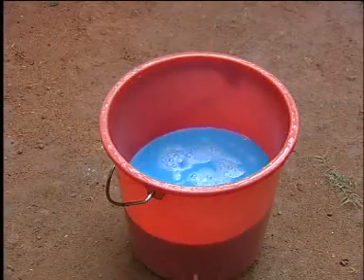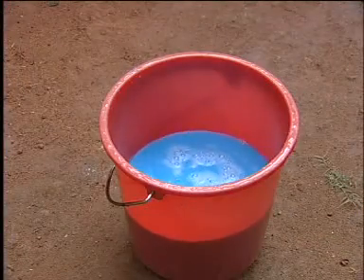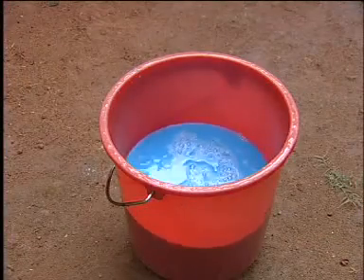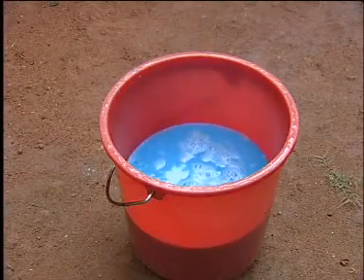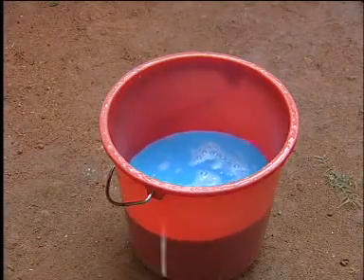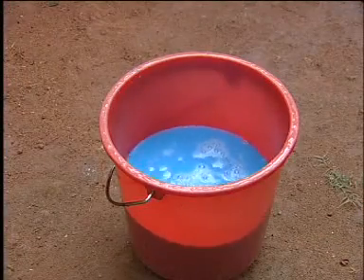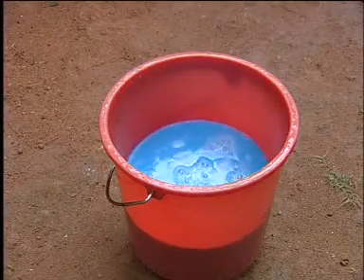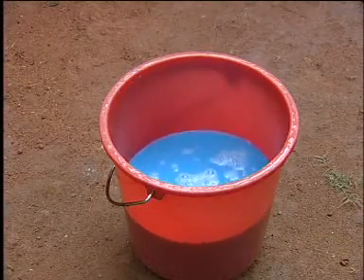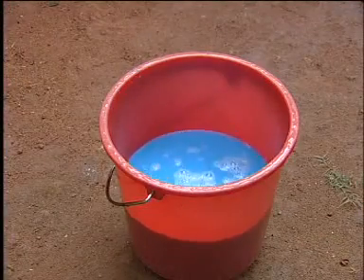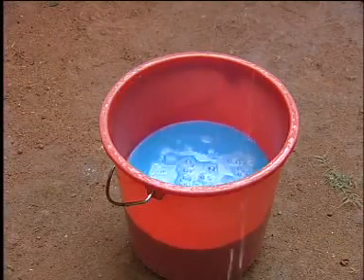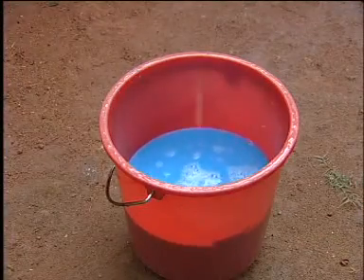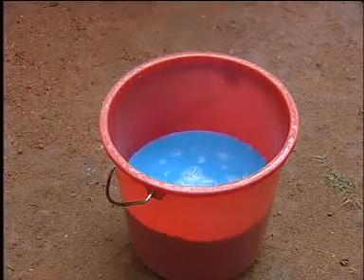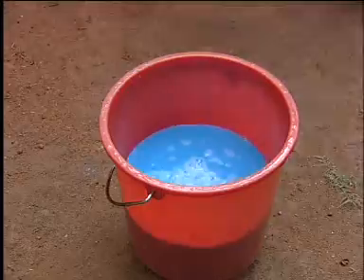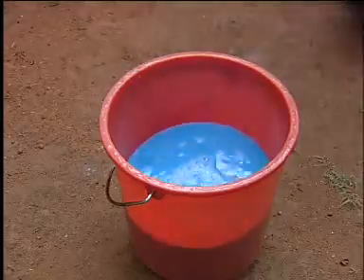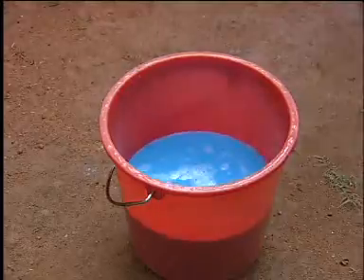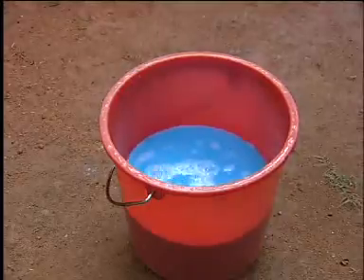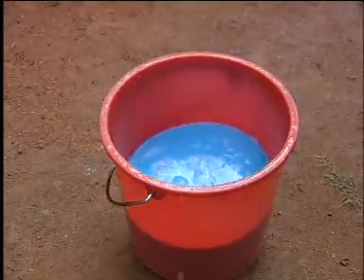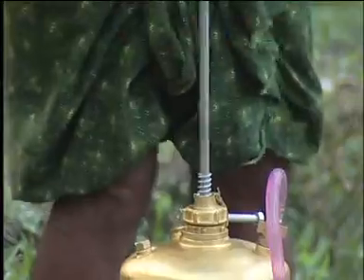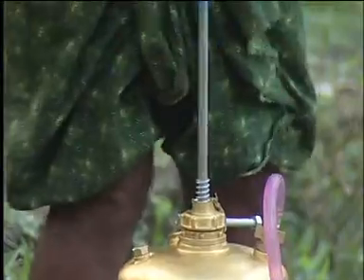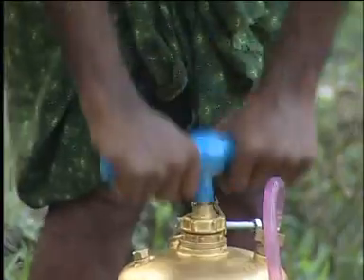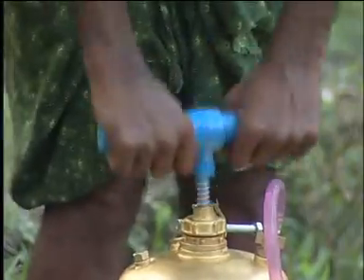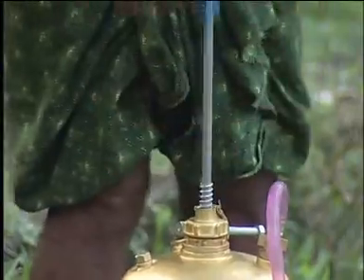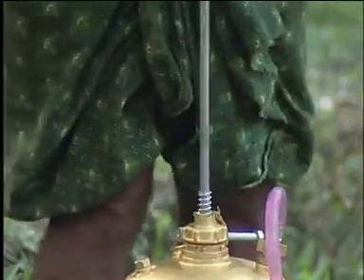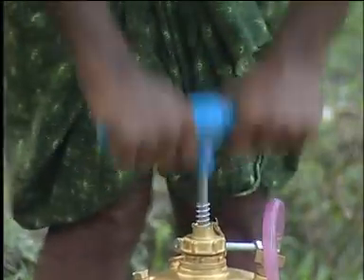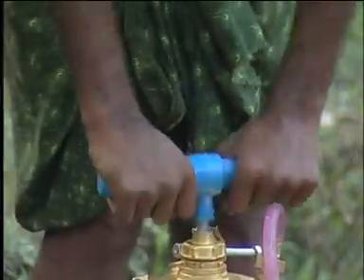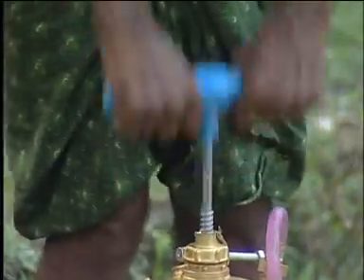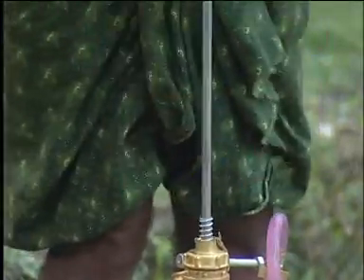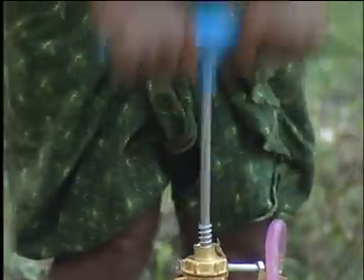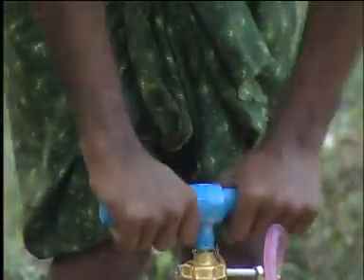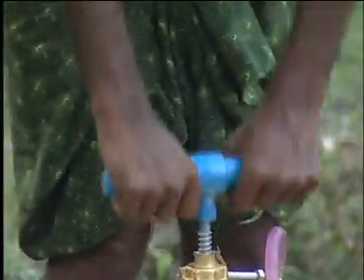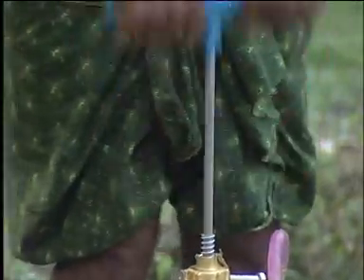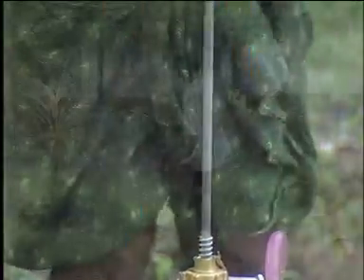Bordeaux Mixture thus prepared should be sprayed on plants within 3 hours.